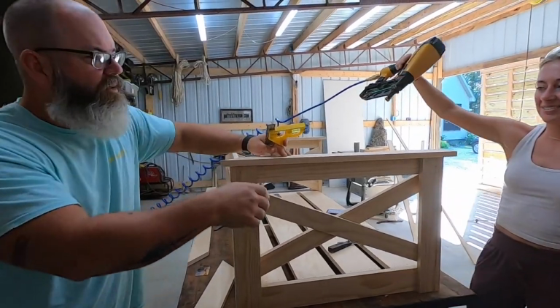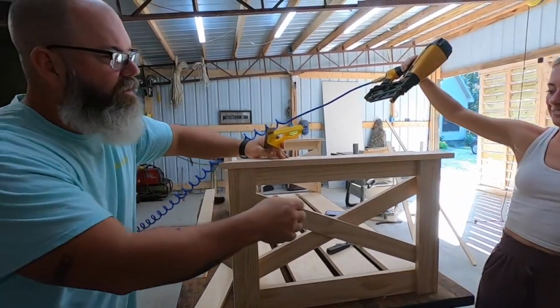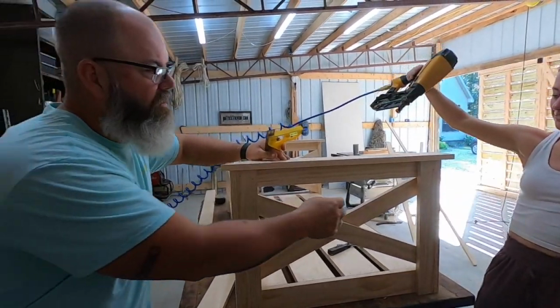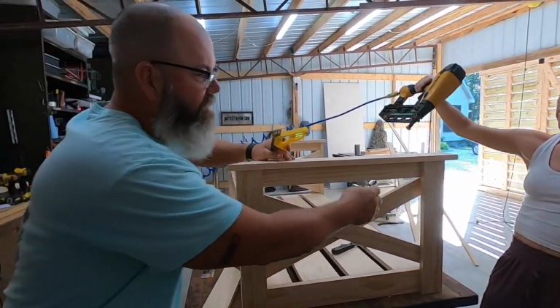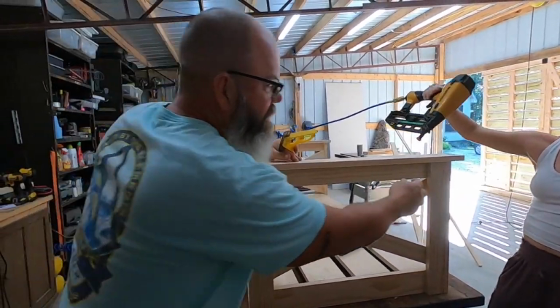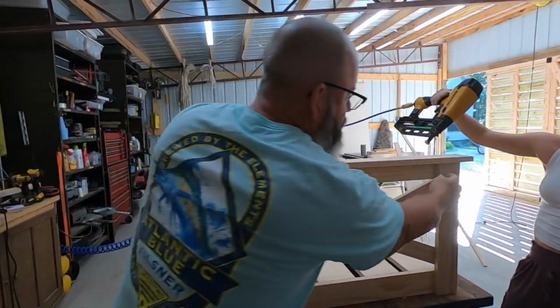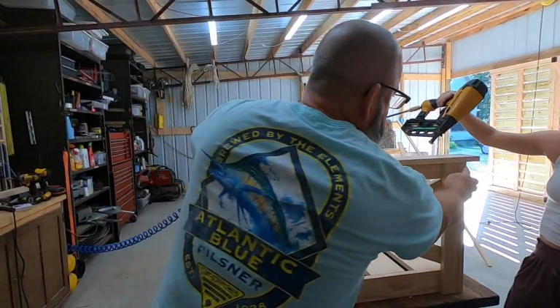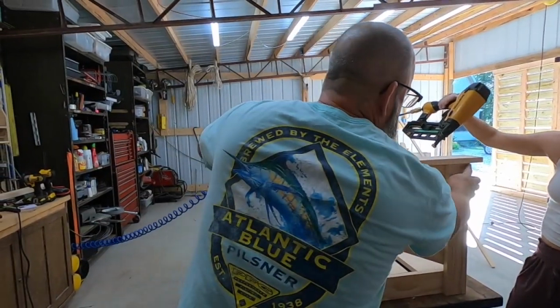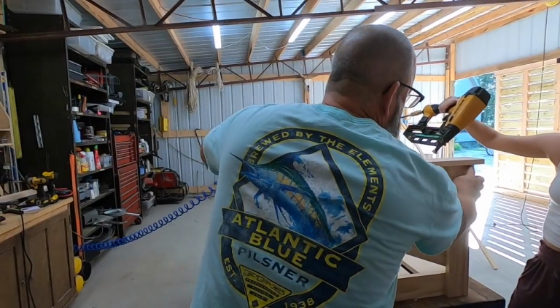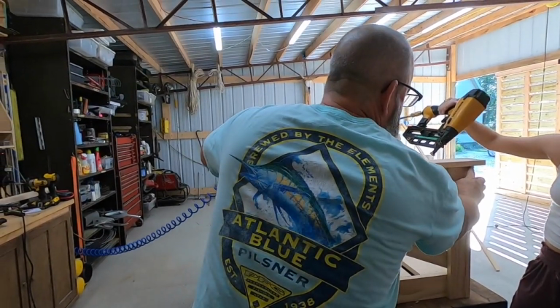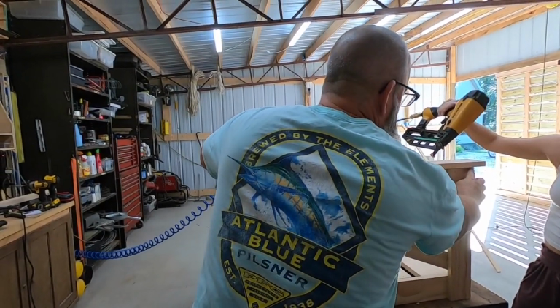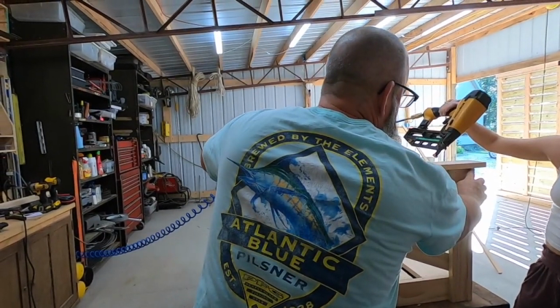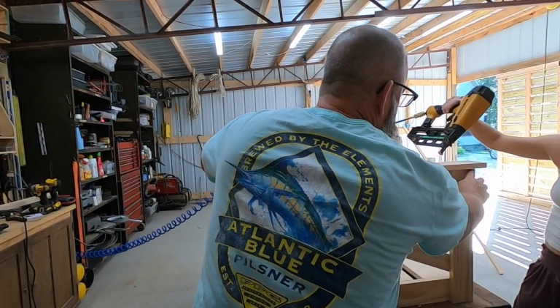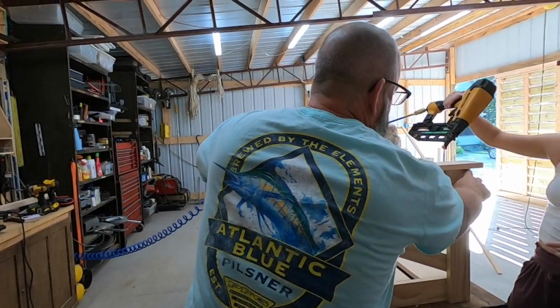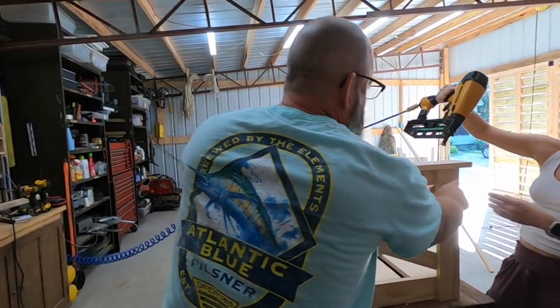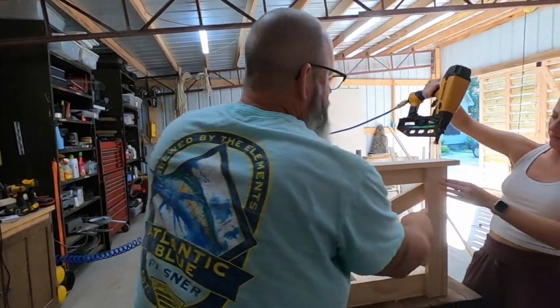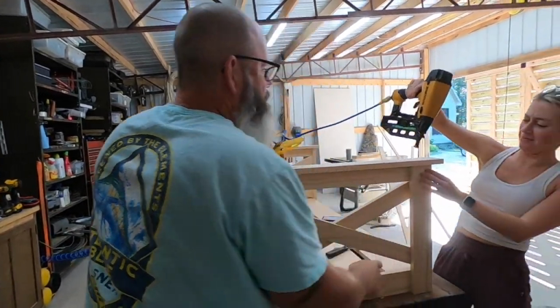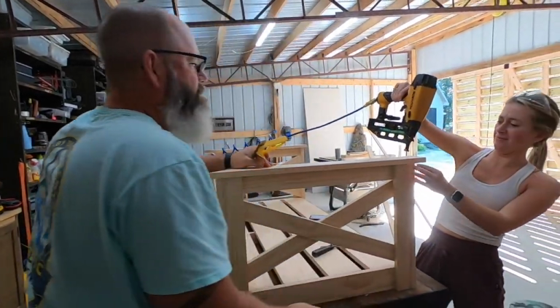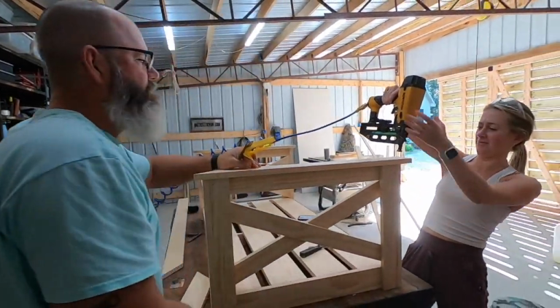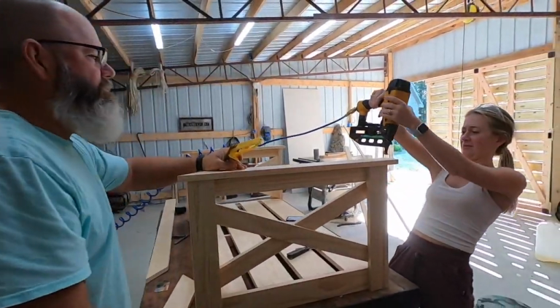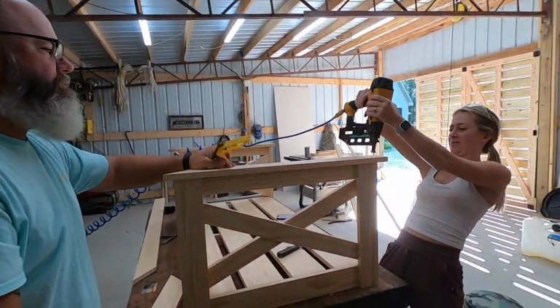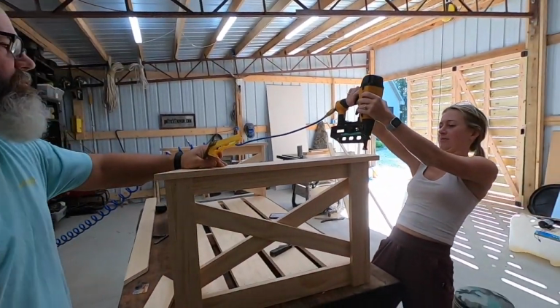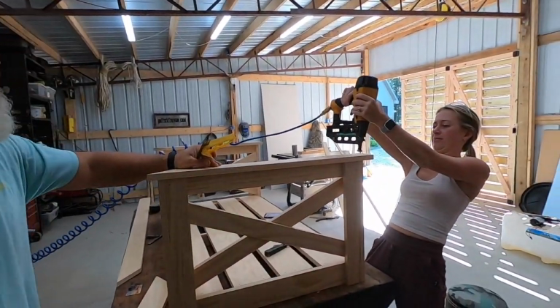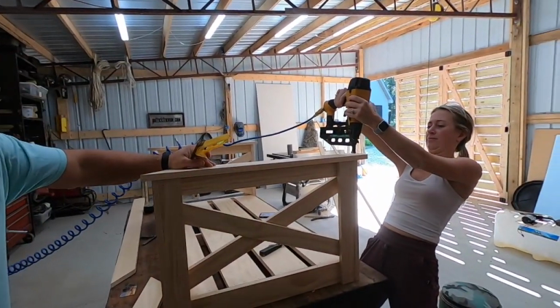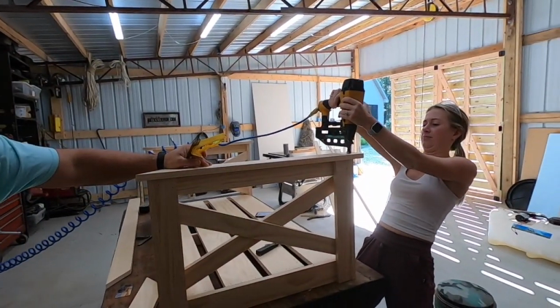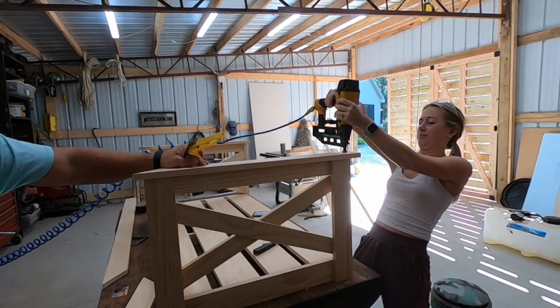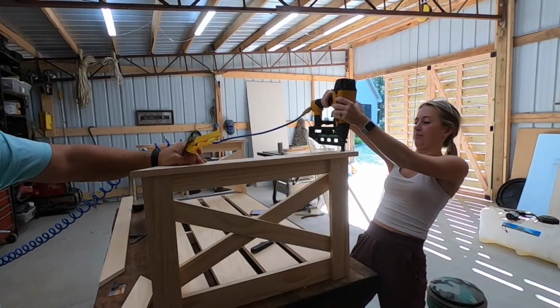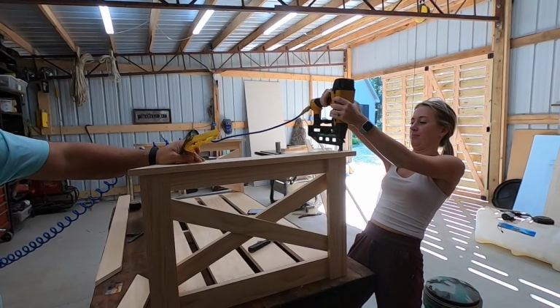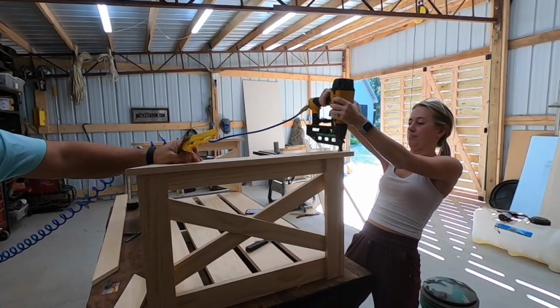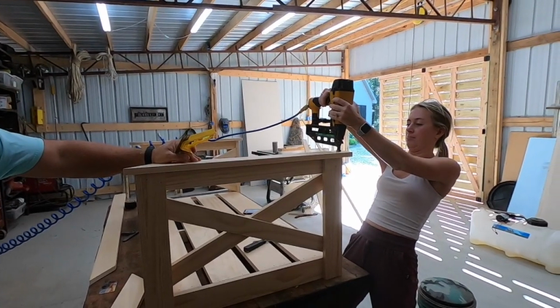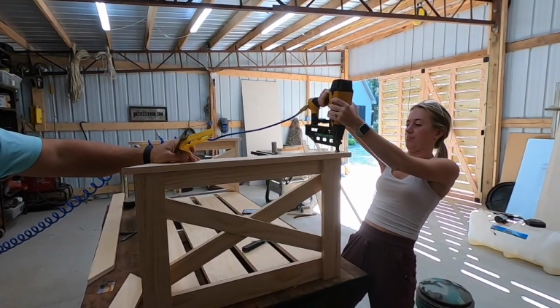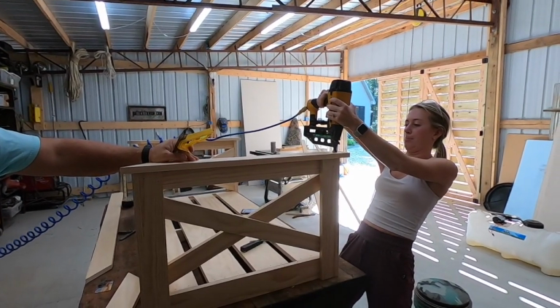Go ahead and see if you can match that one and hit that one right there. Don't shoot the nail out.